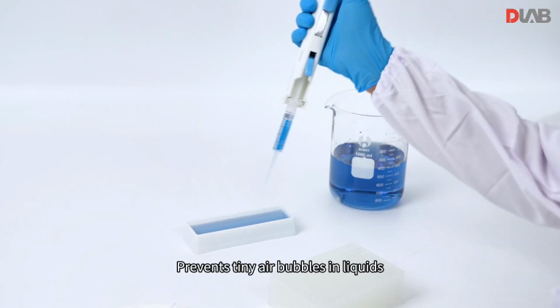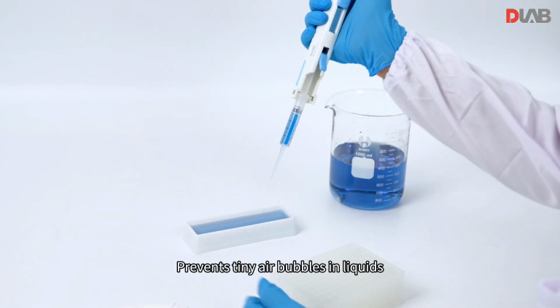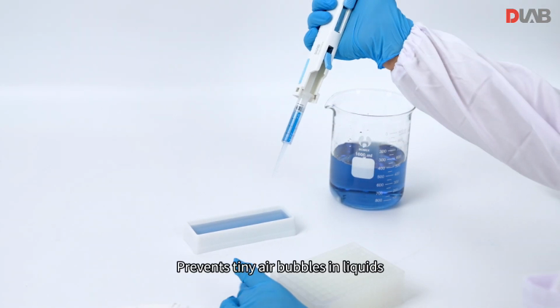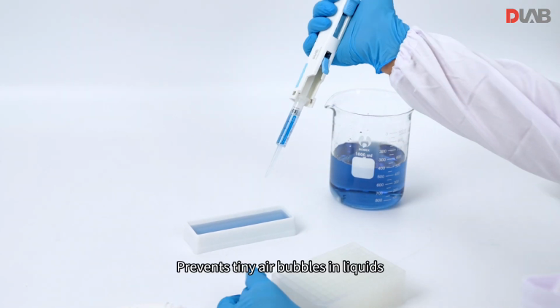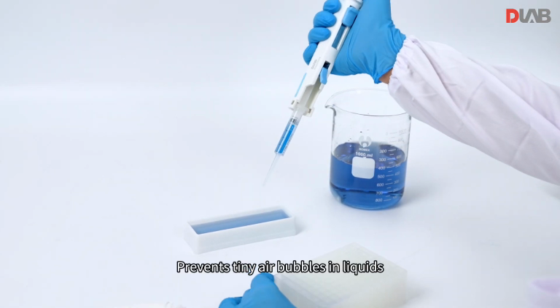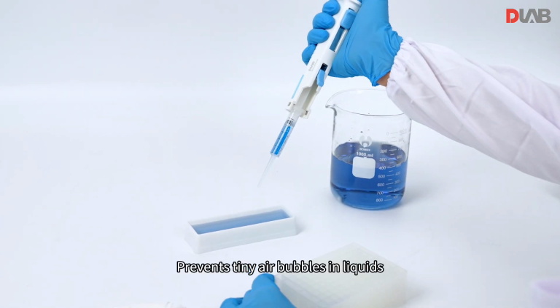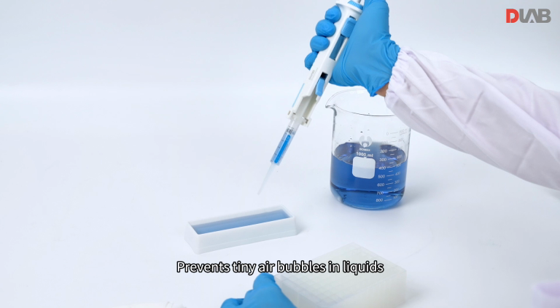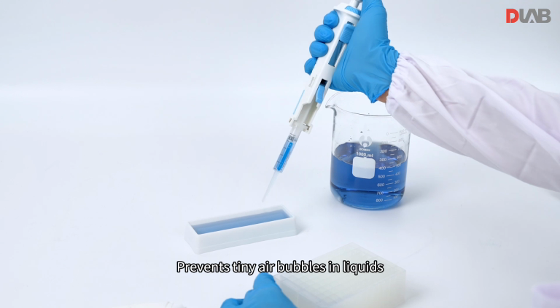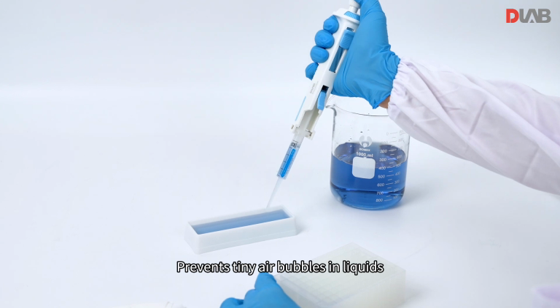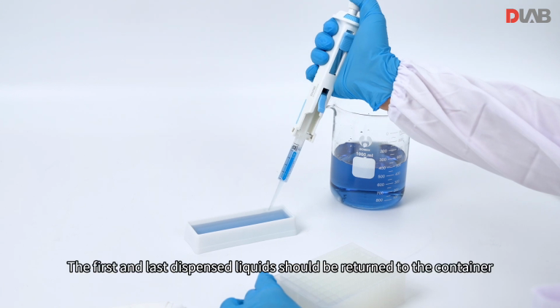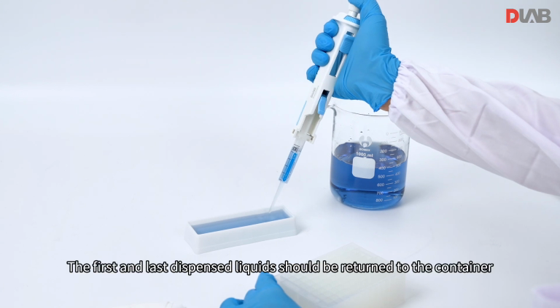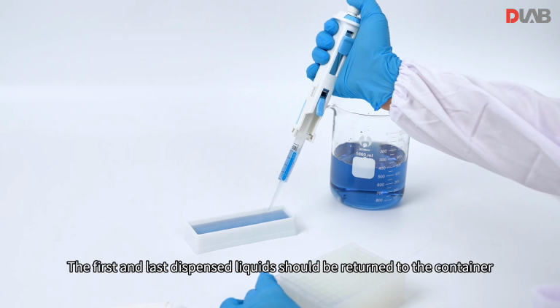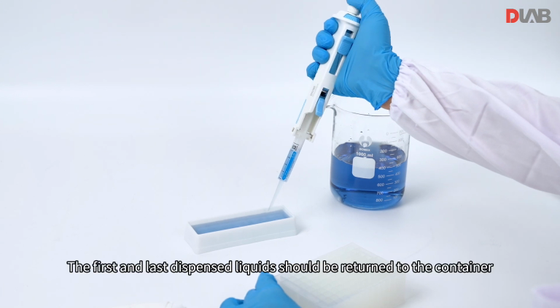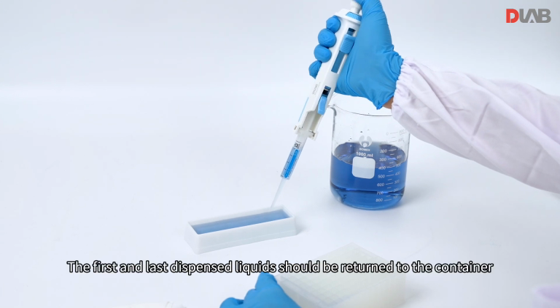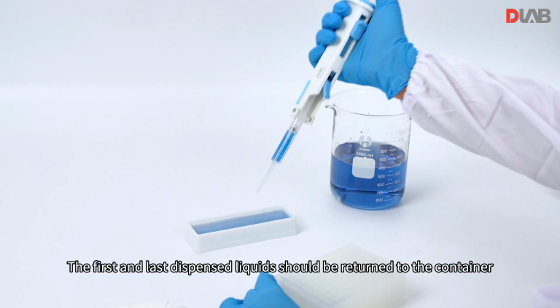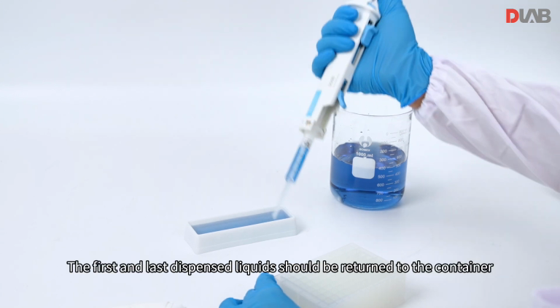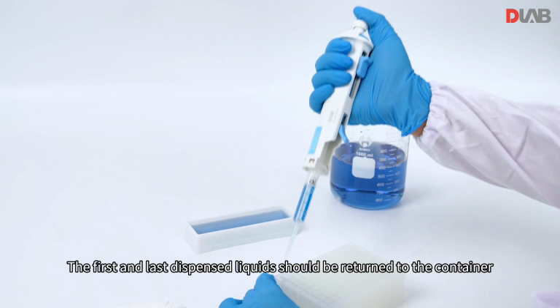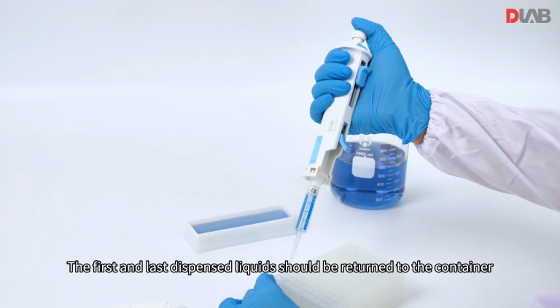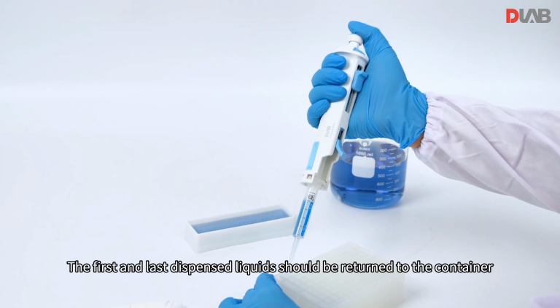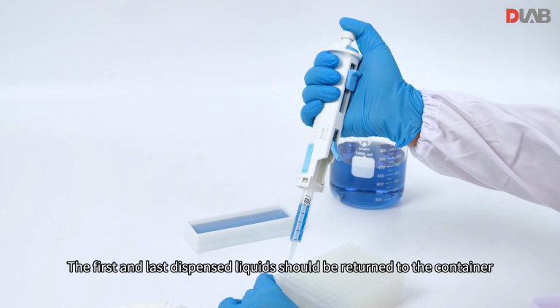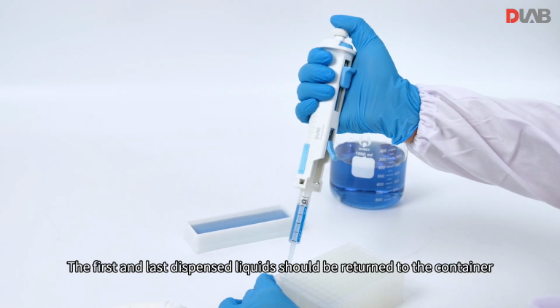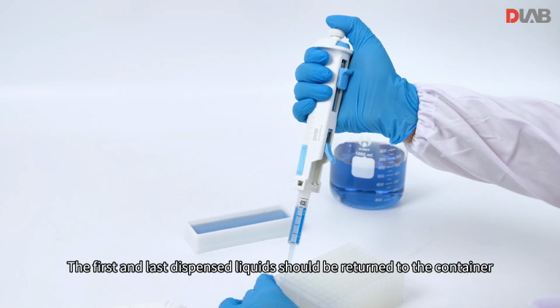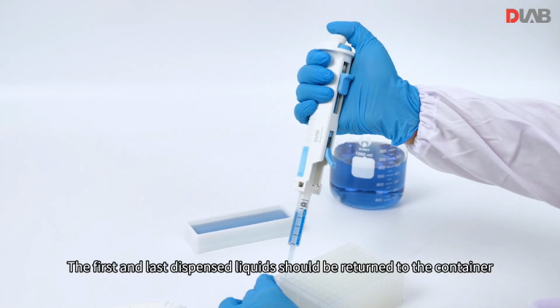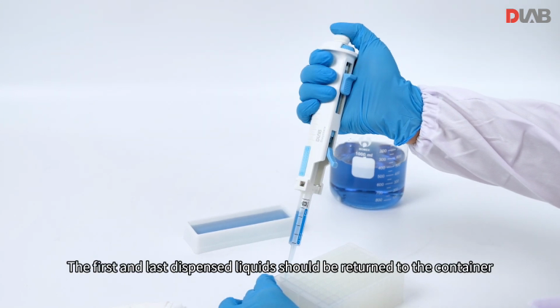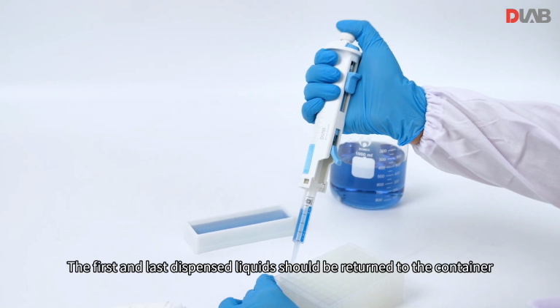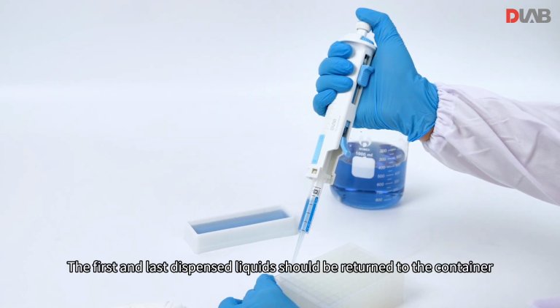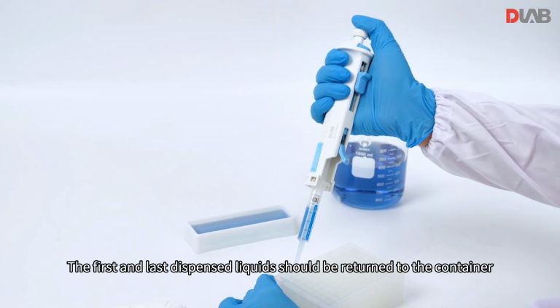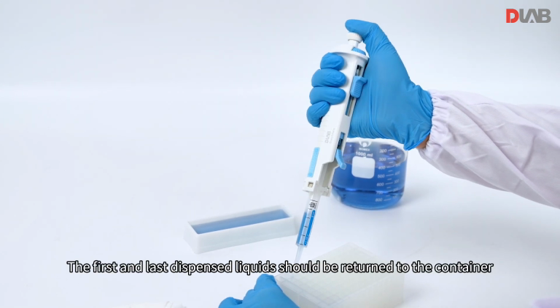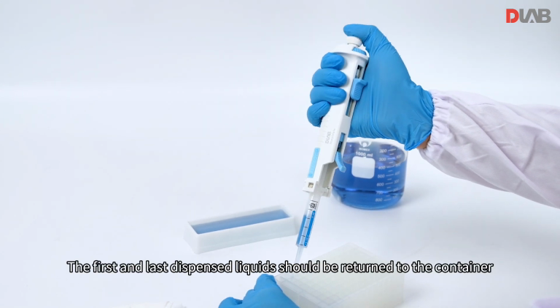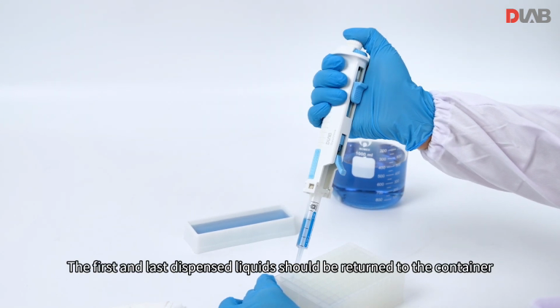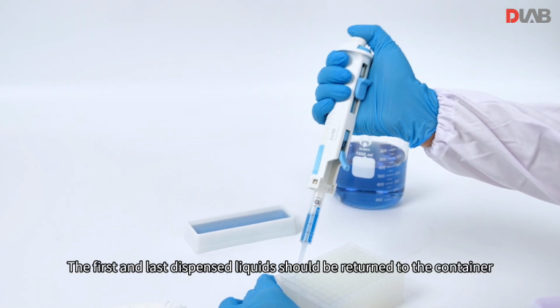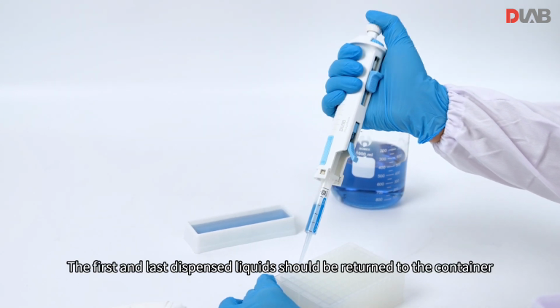This prevents tiny air bubbles in liquids. The first and last dispensed liquids should be returned to the container.